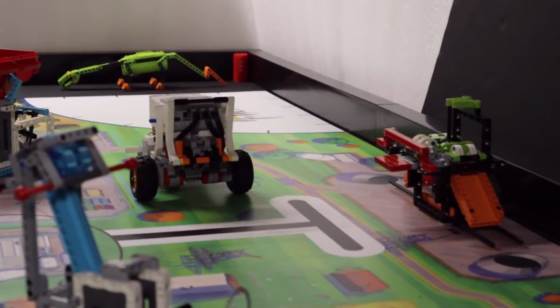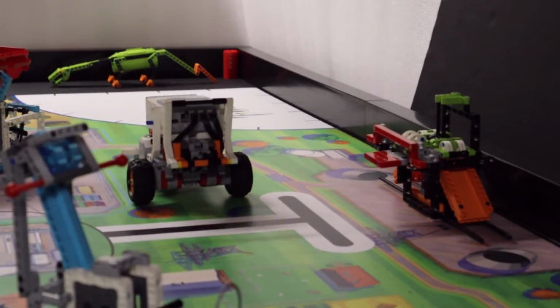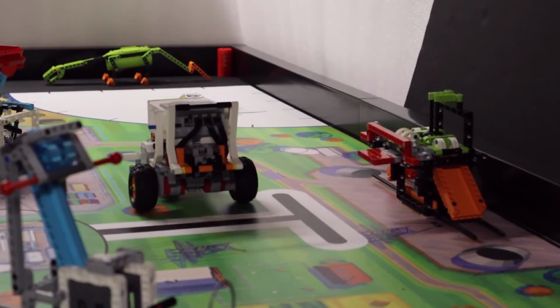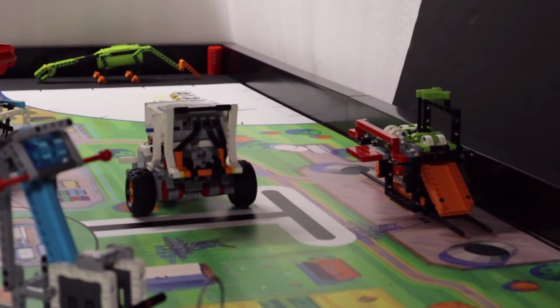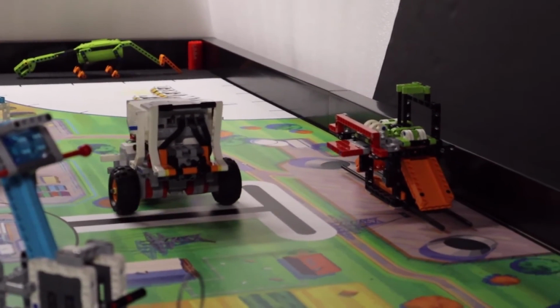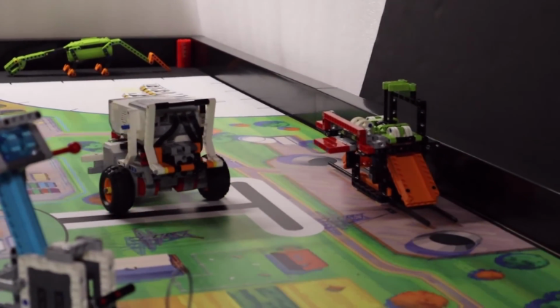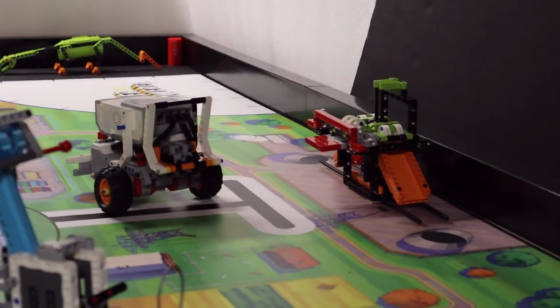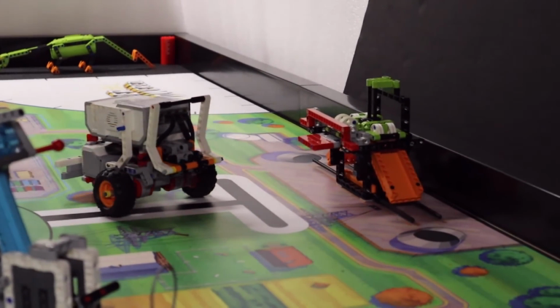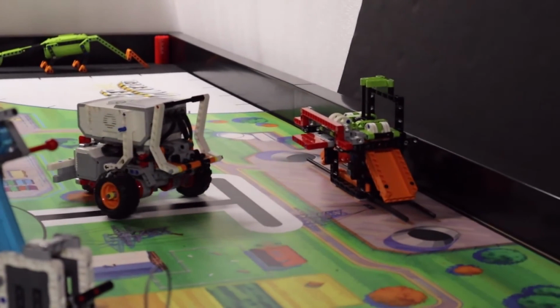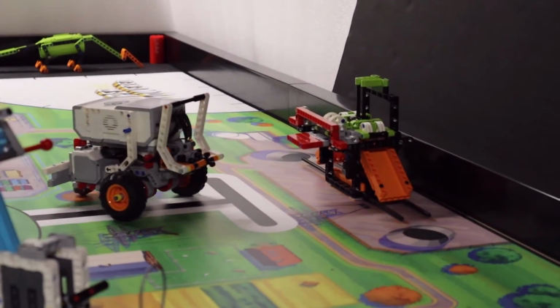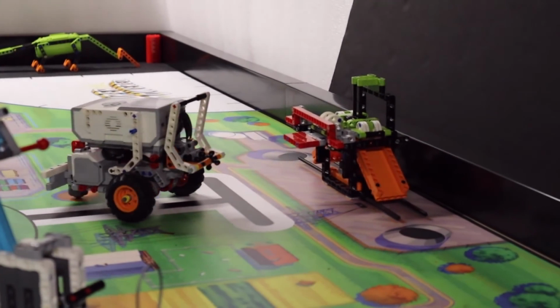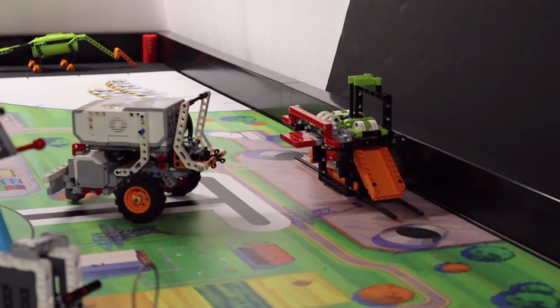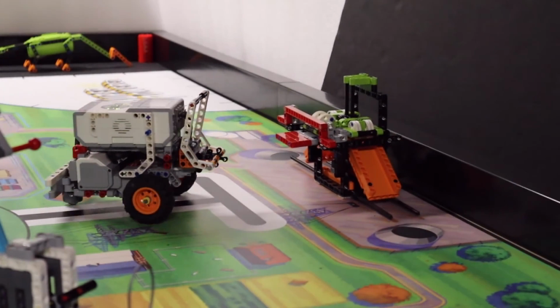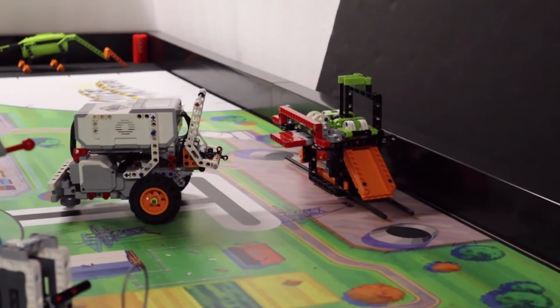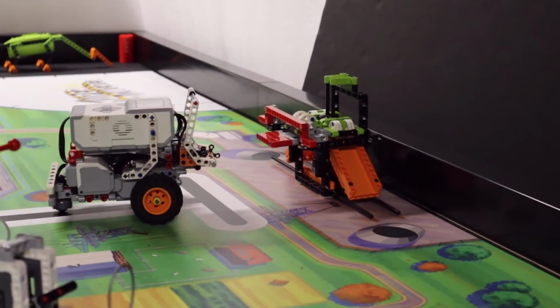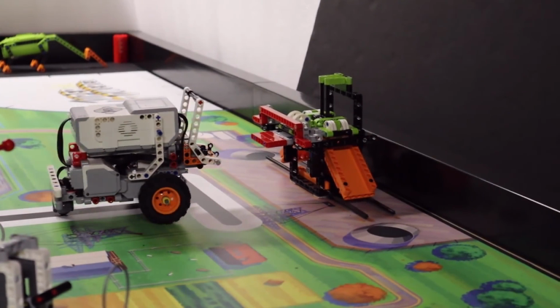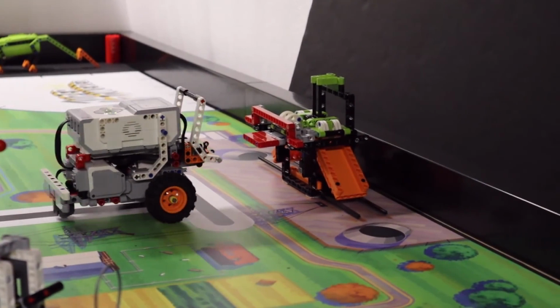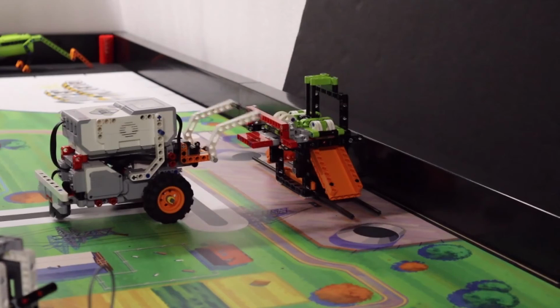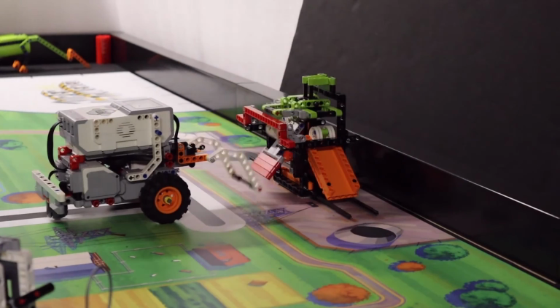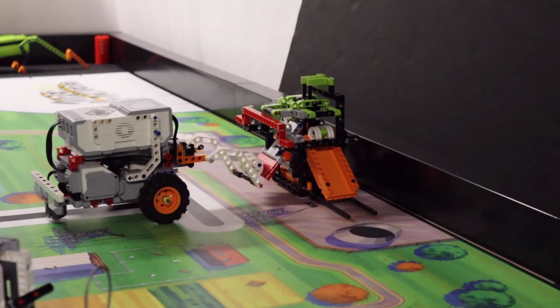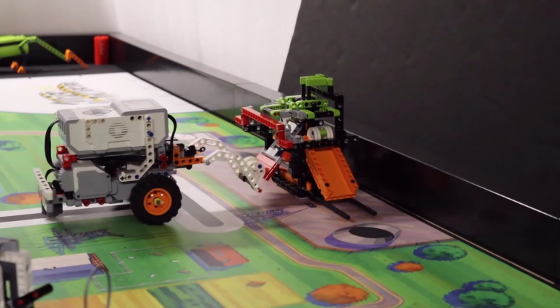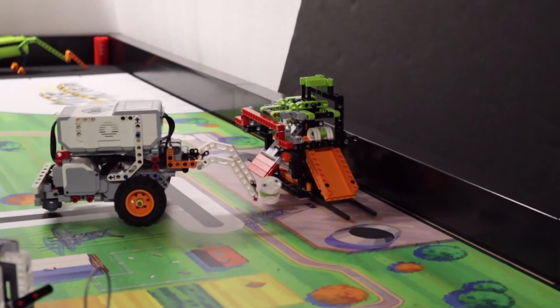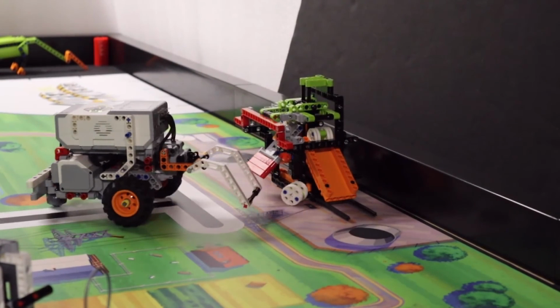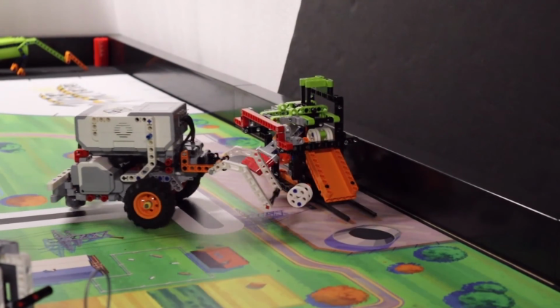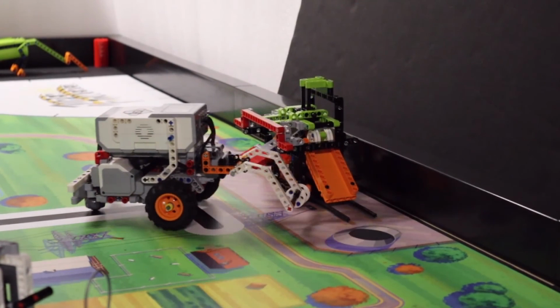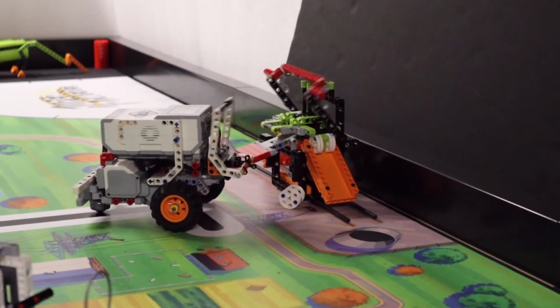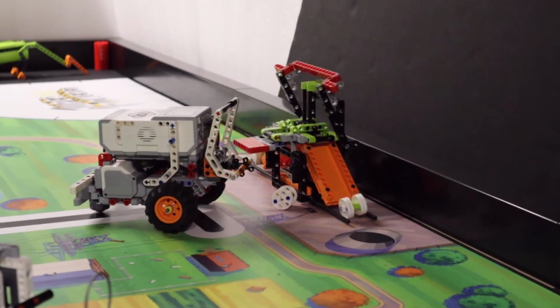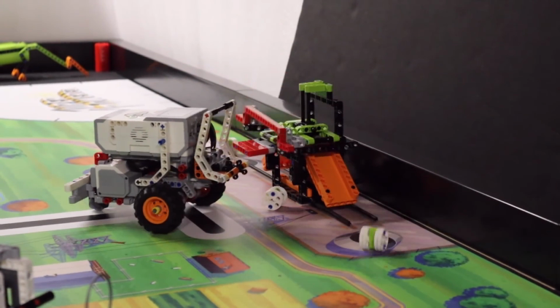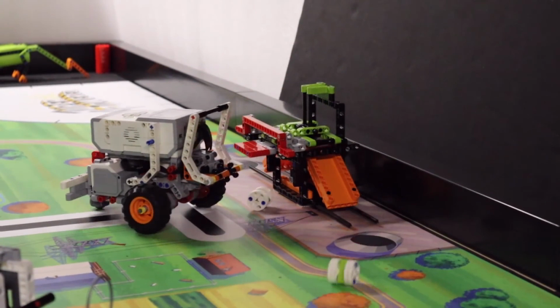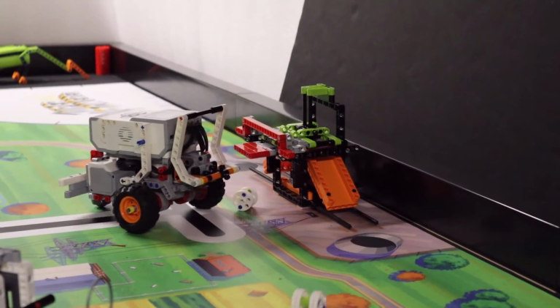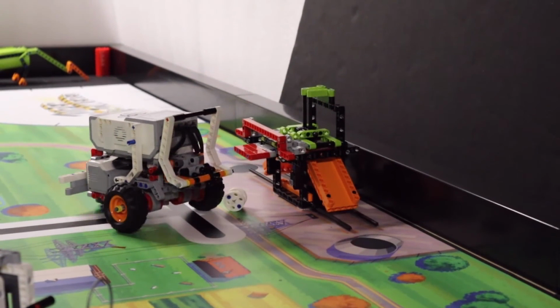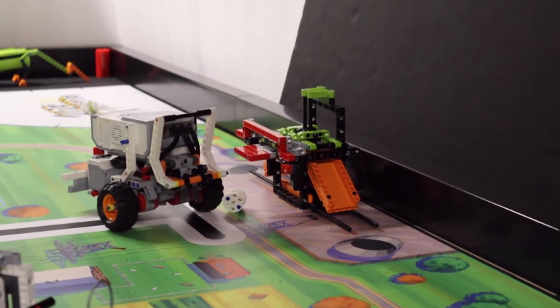The robot pushes down the lever with the bar to release the north-facing energy unit, then pulls back and turns sideways slightly to lift the lever for releasing the side energy units. It then returns to the left red launch area.